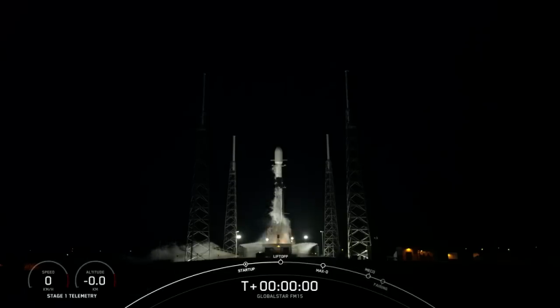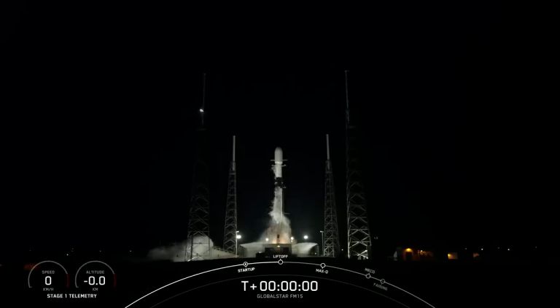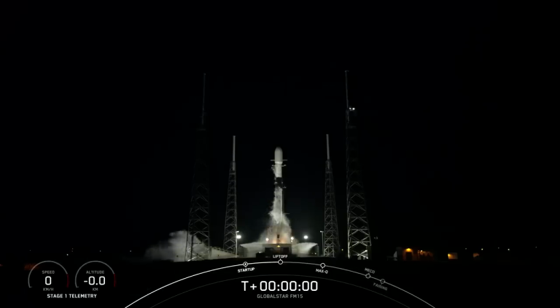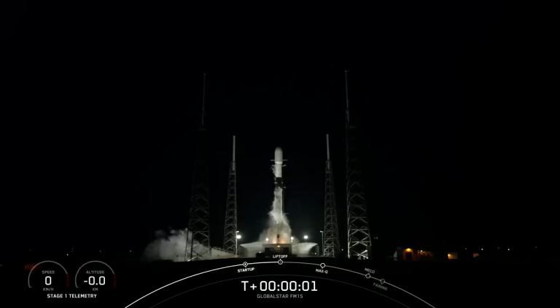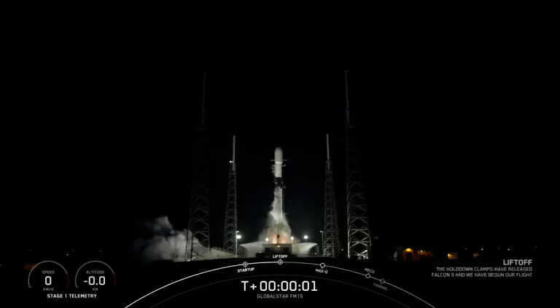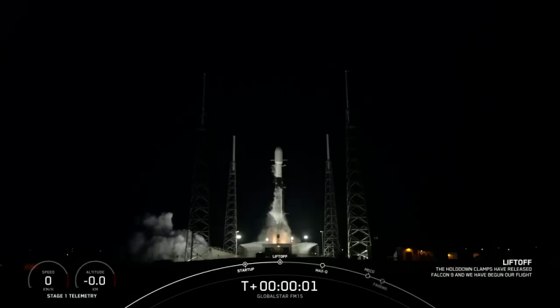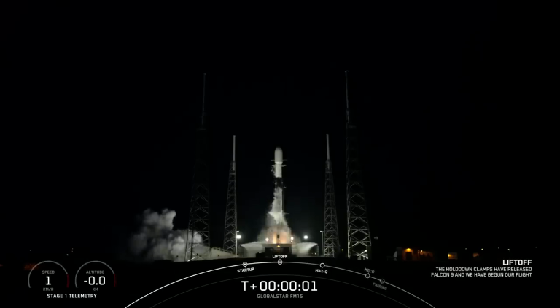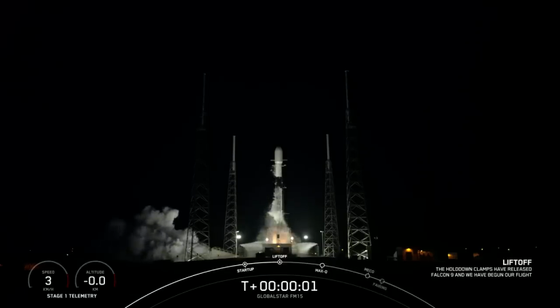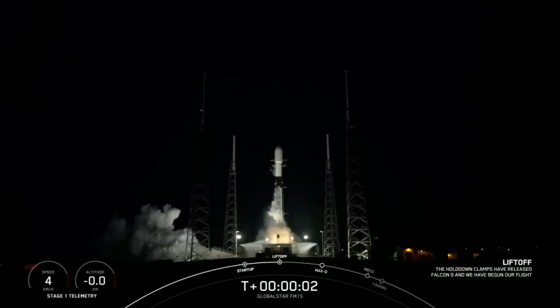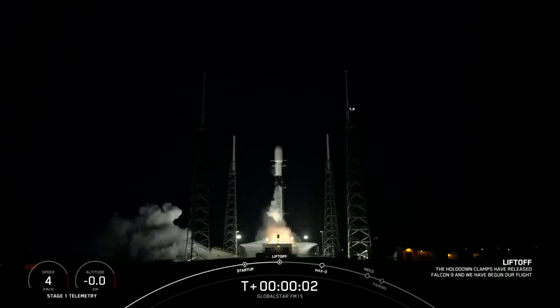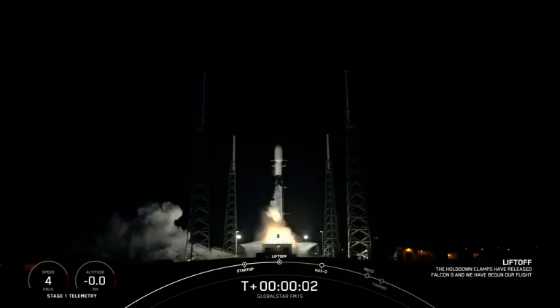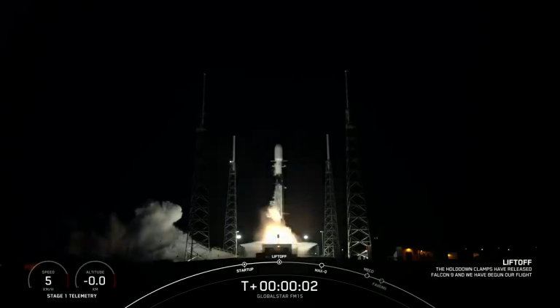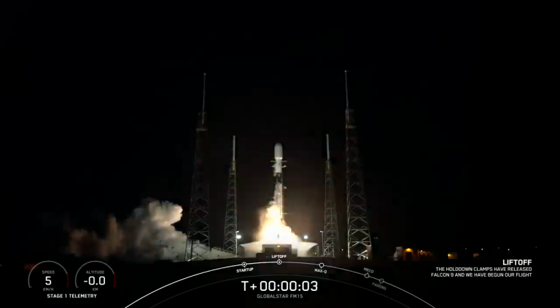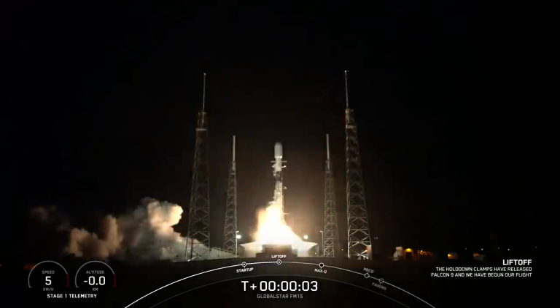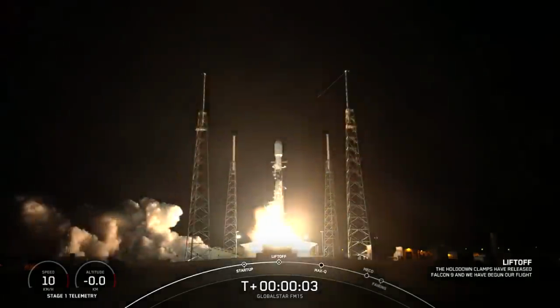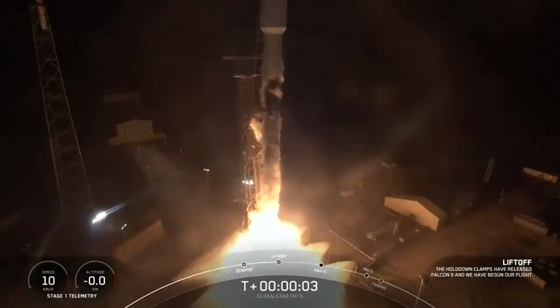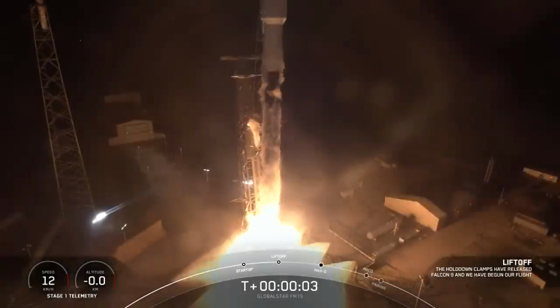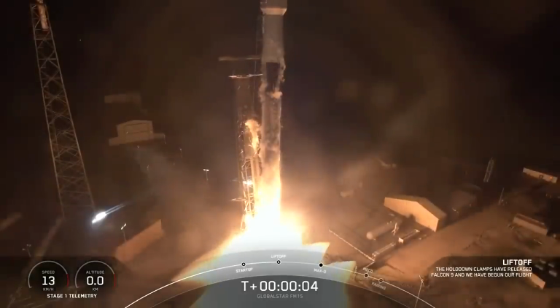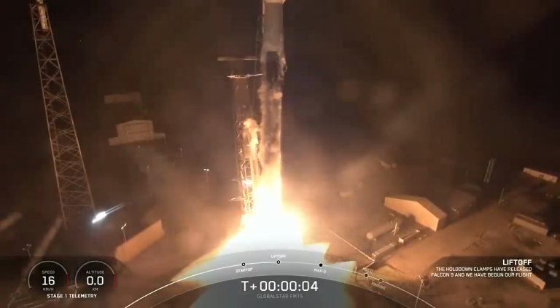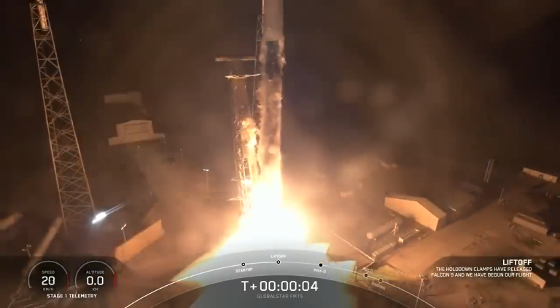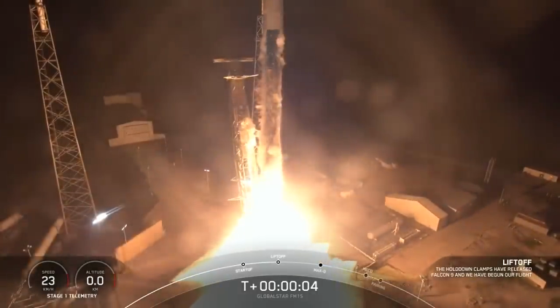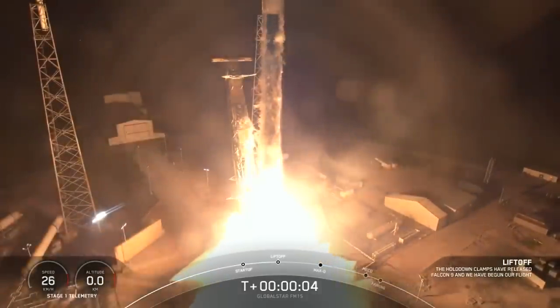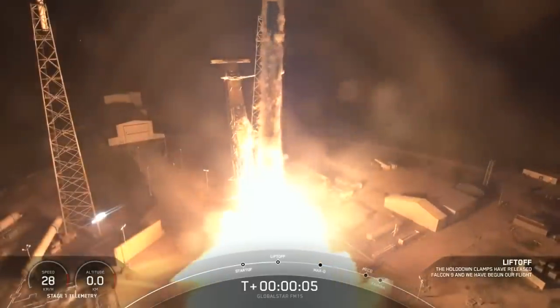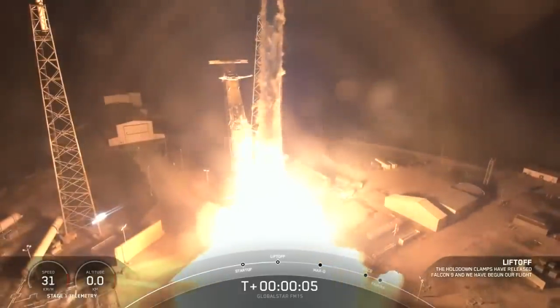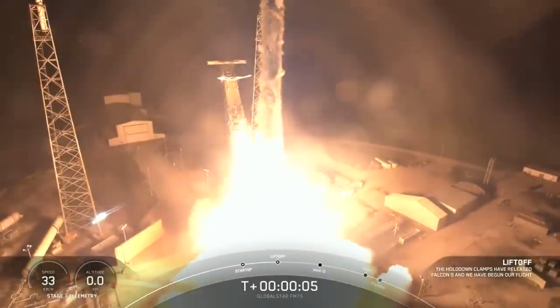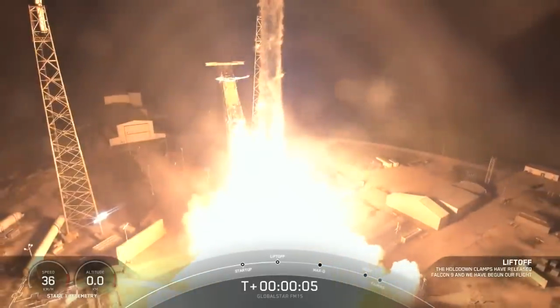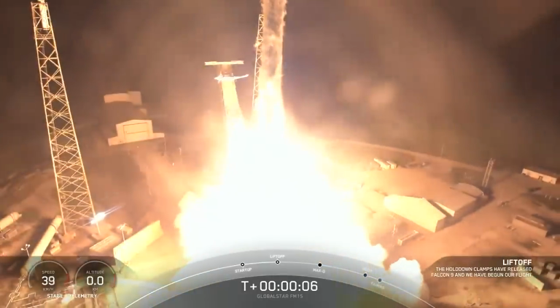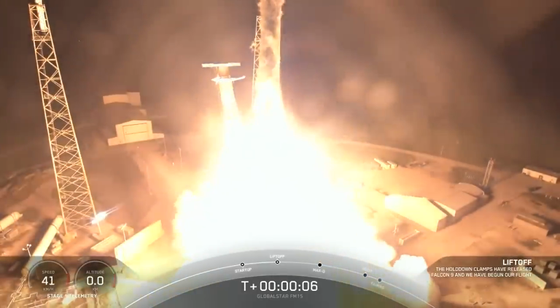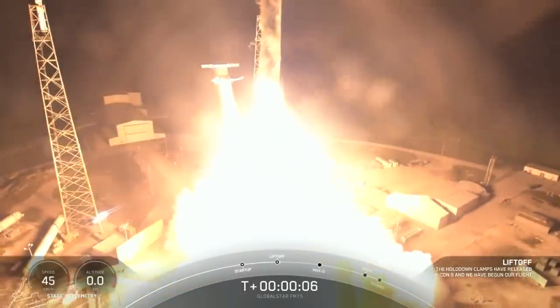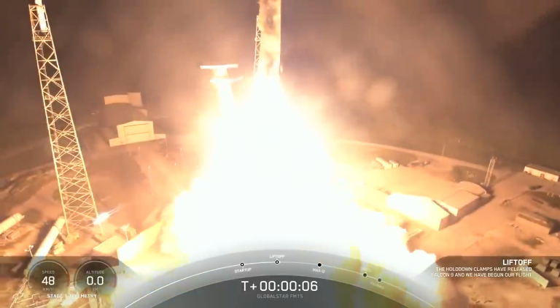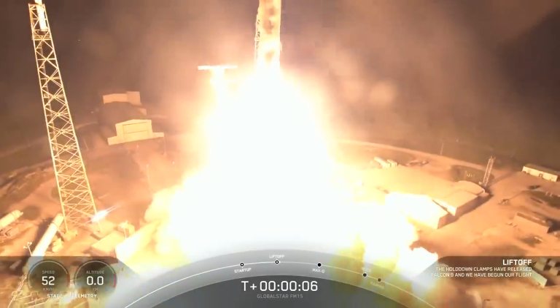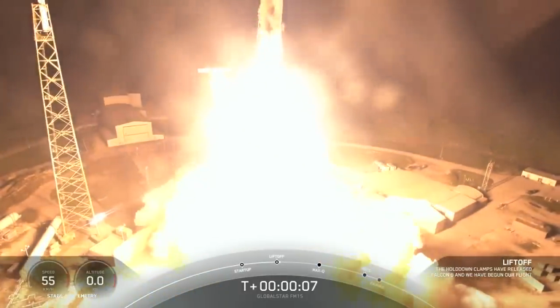Ignition. And lift off of Falcon 9. Go Falcon, go Global Star.